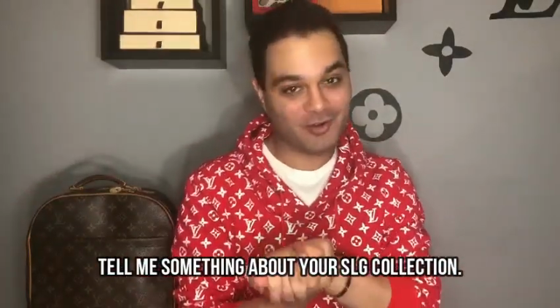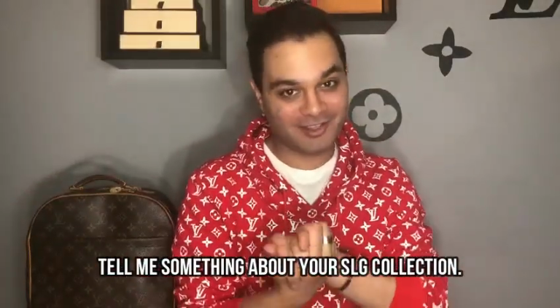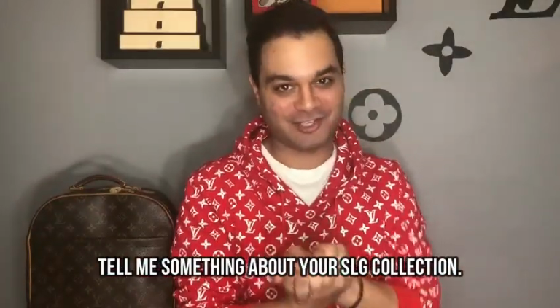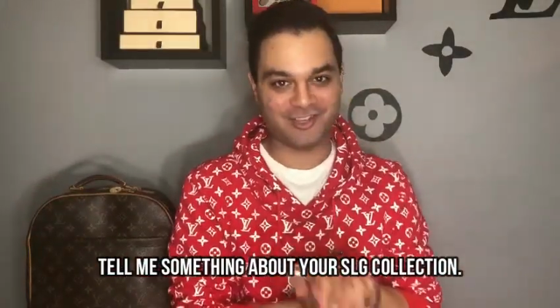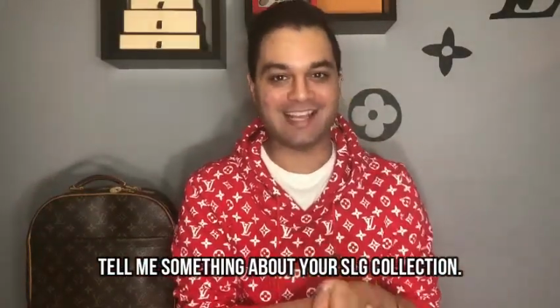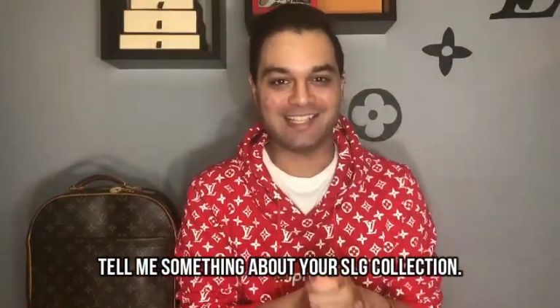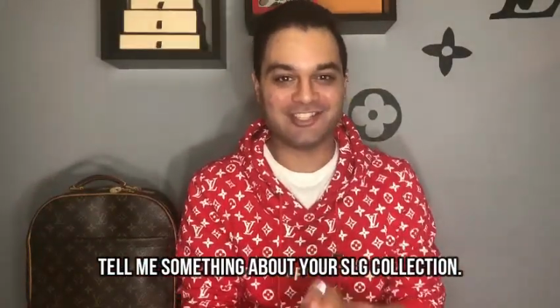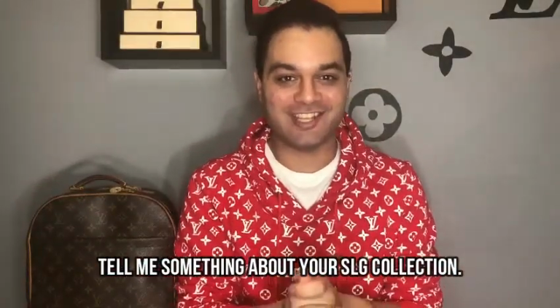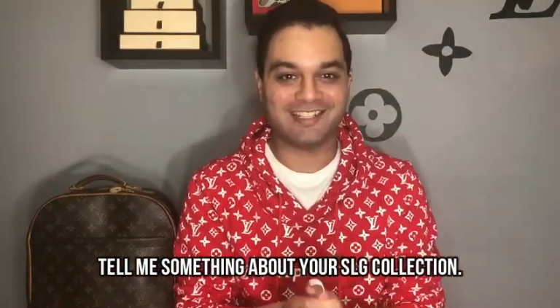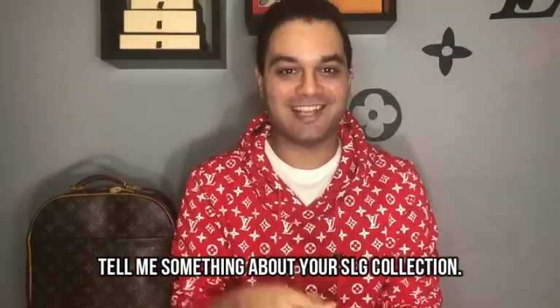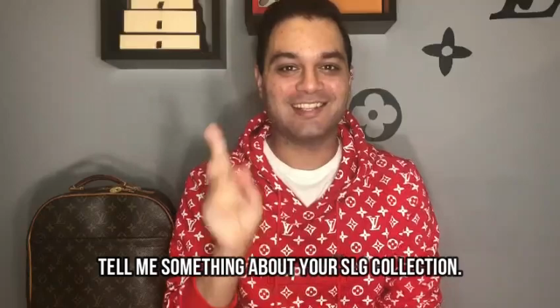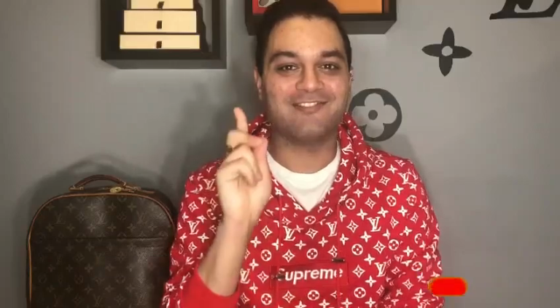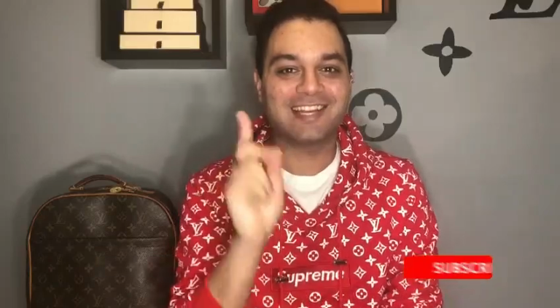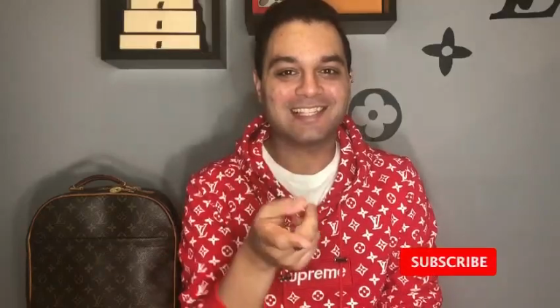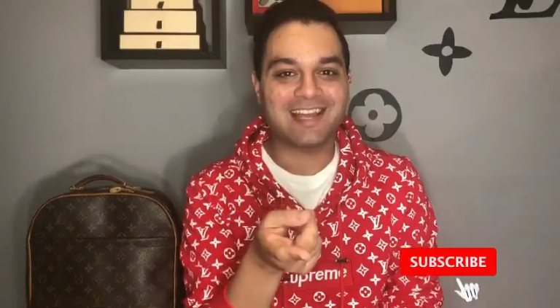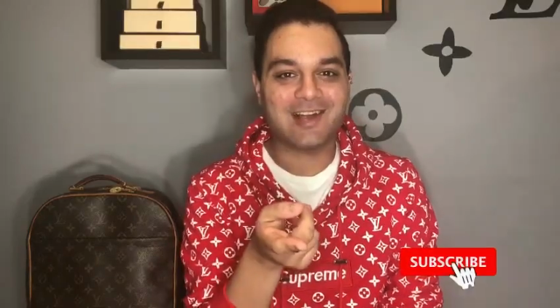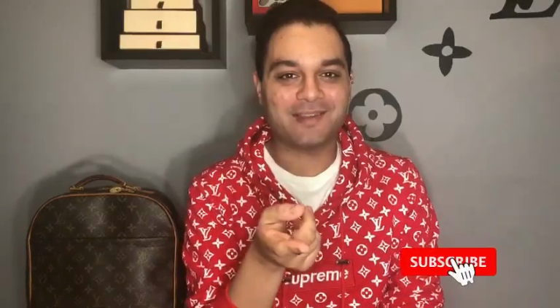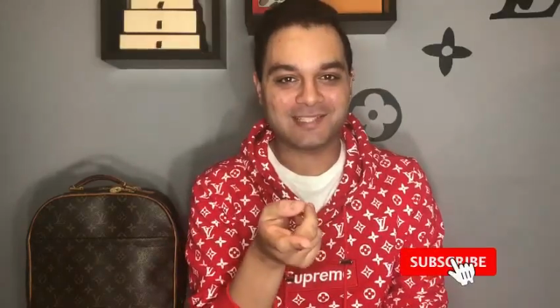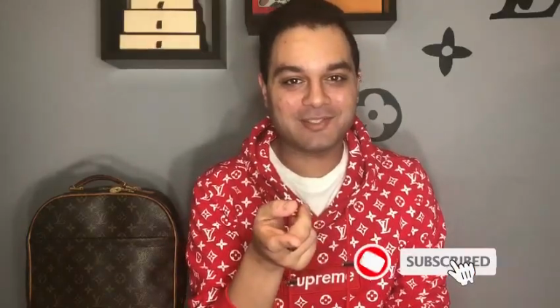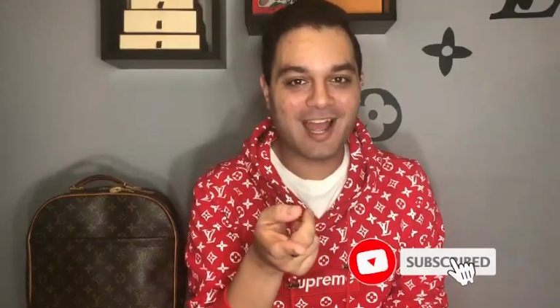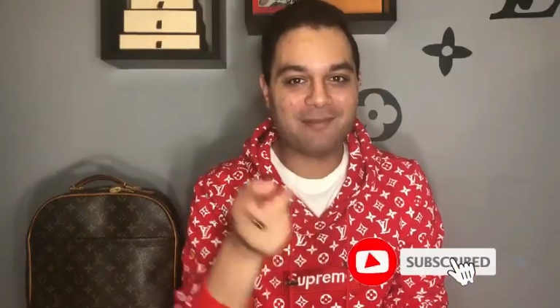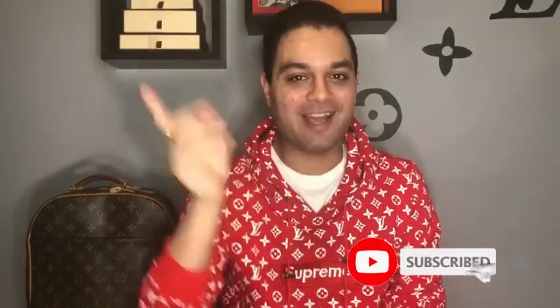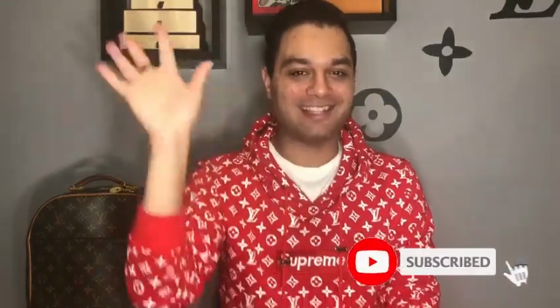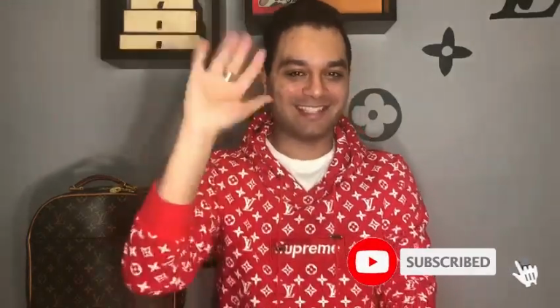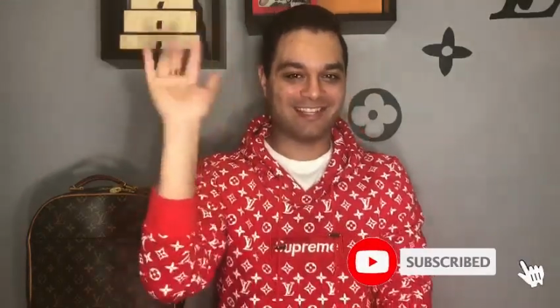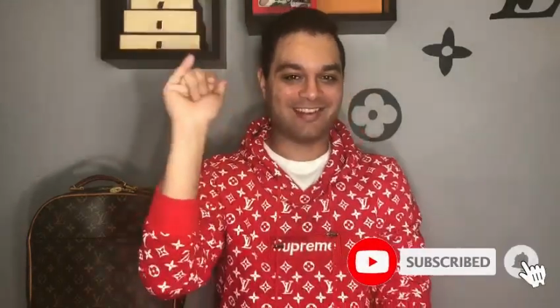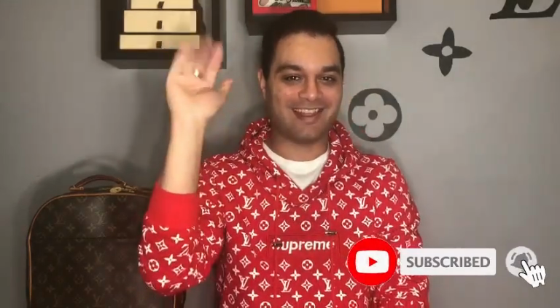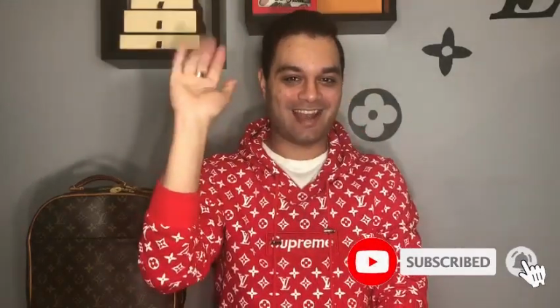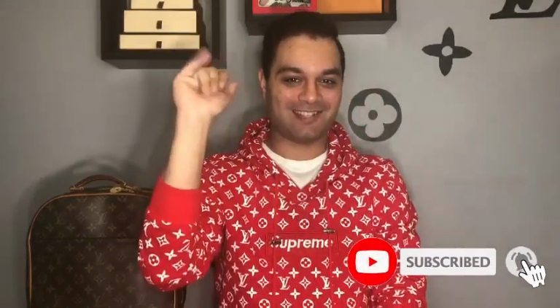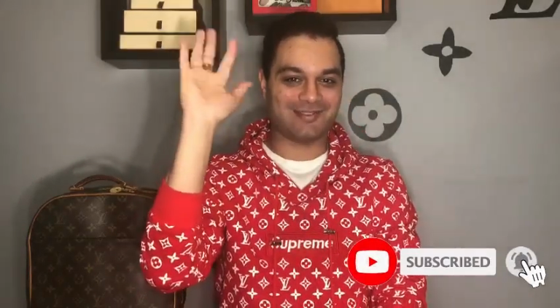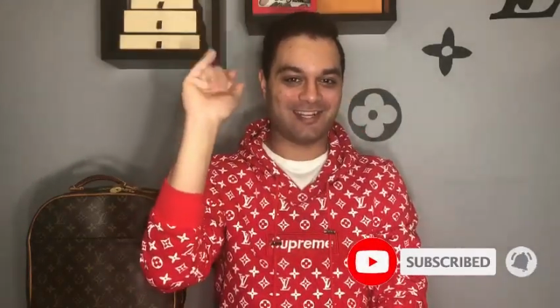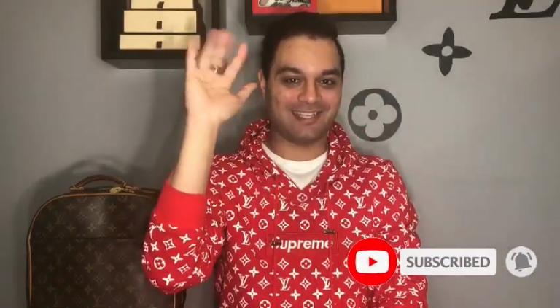Thank you so much for watching. Question of the day: tell me something about your luxury SLGs. Don't forget to like, comment, and subscribe, and I'll see you in the next one.